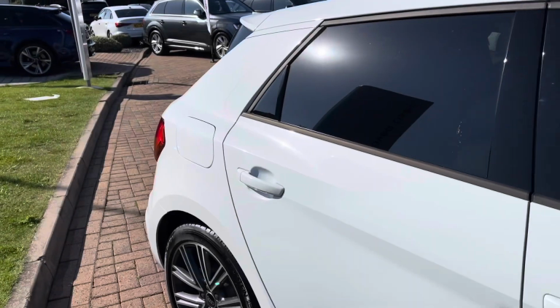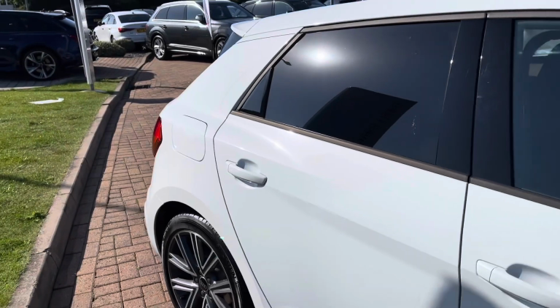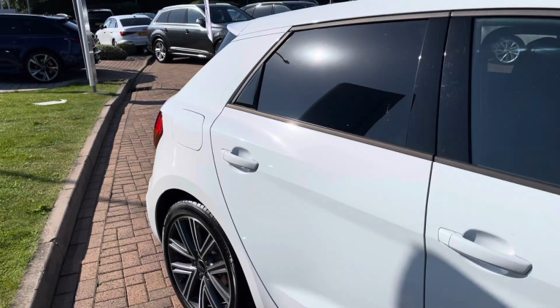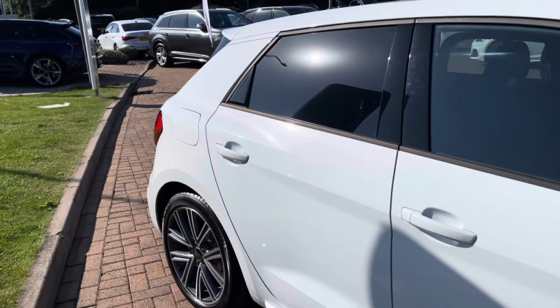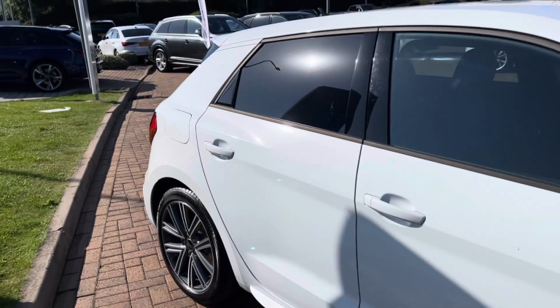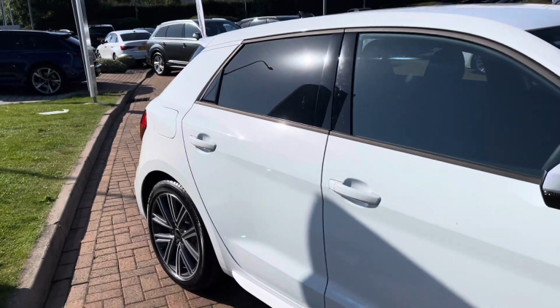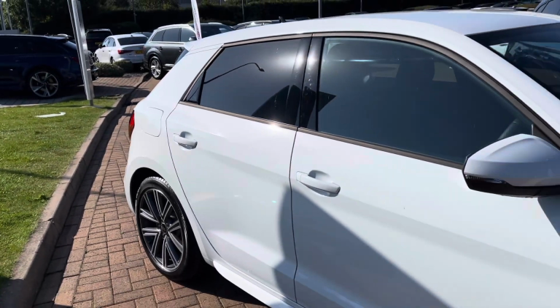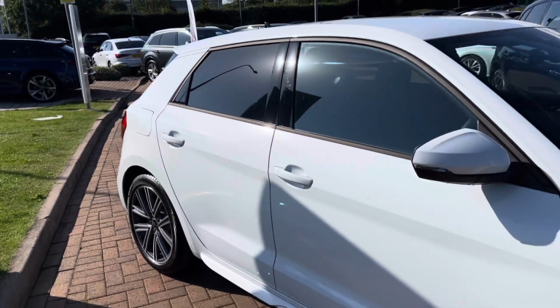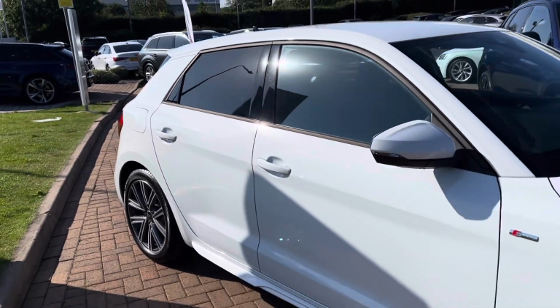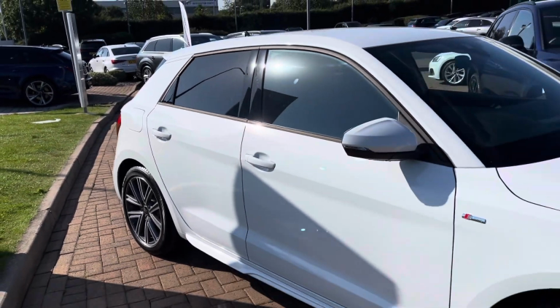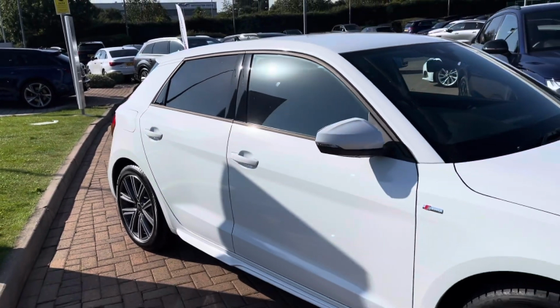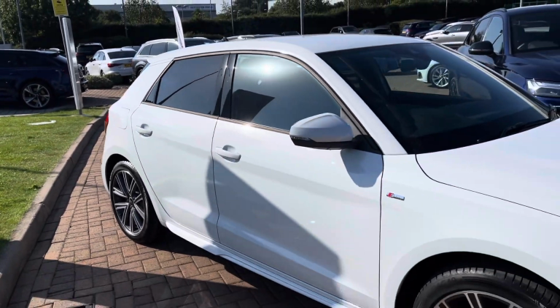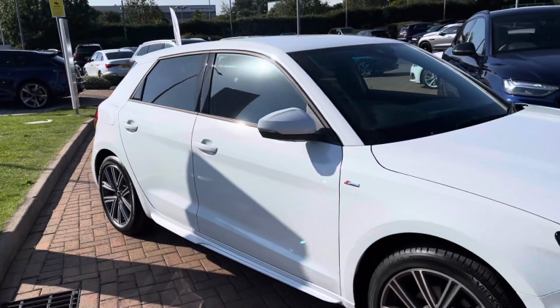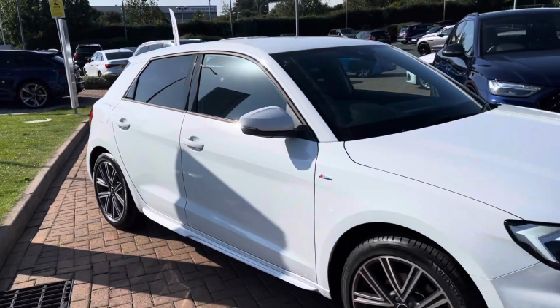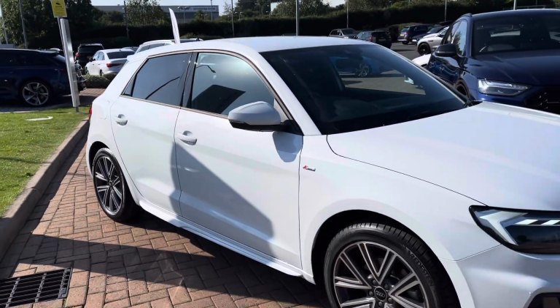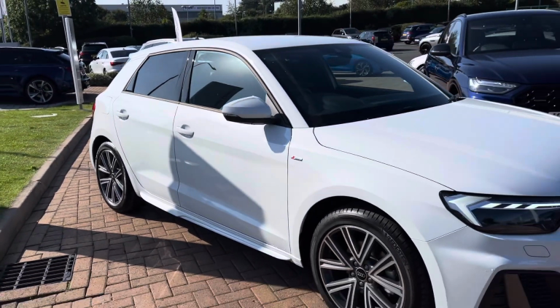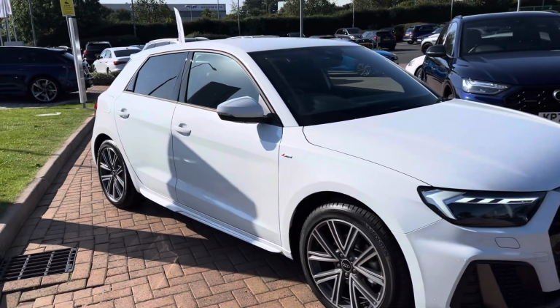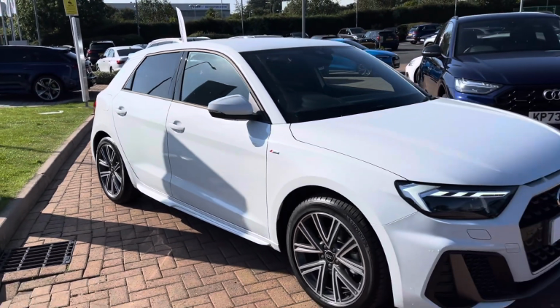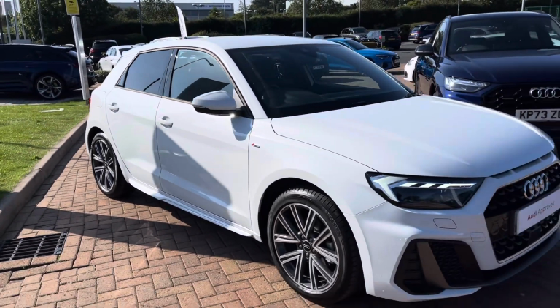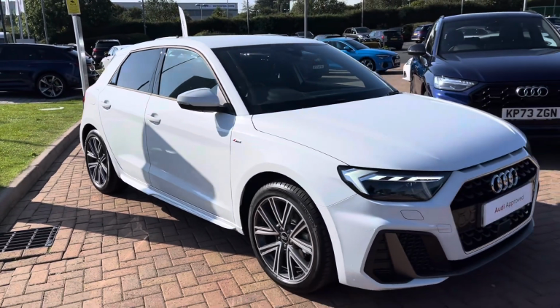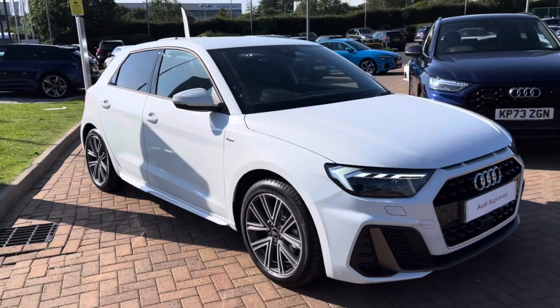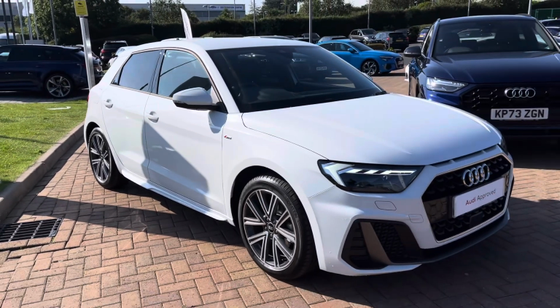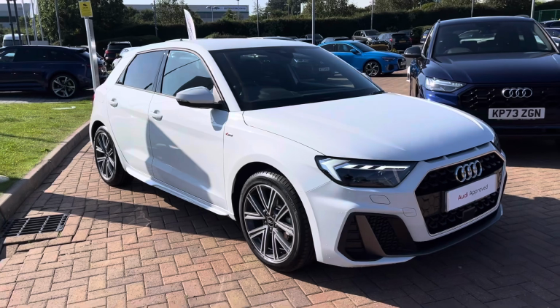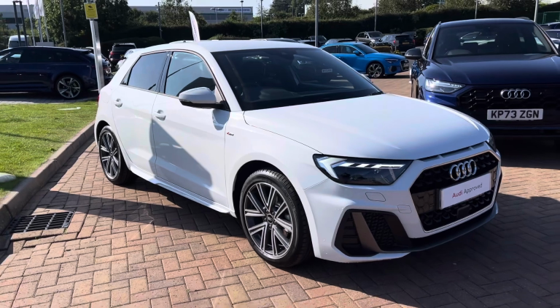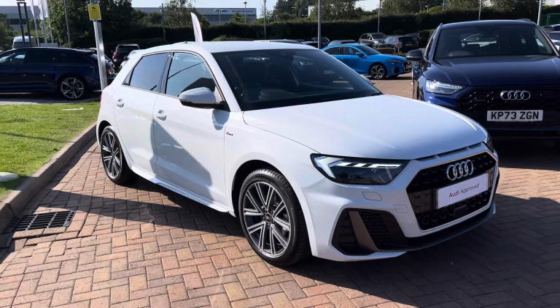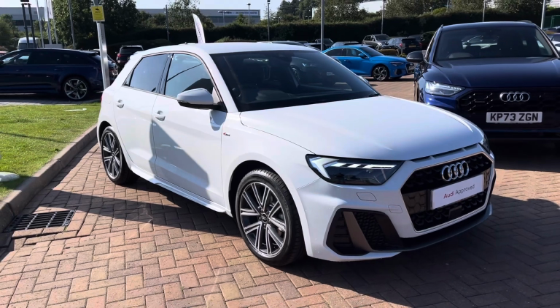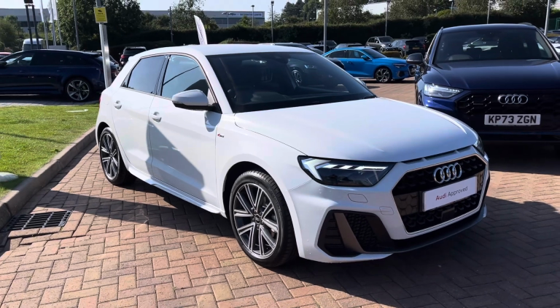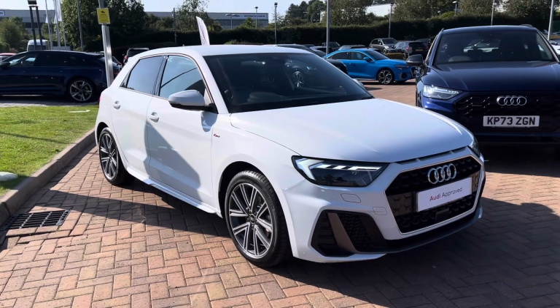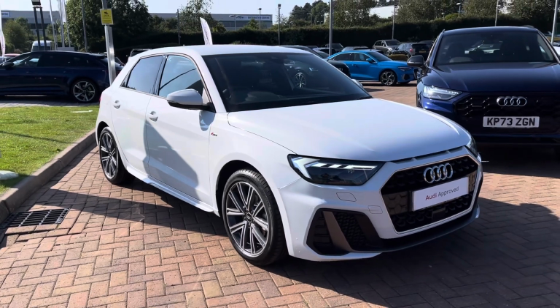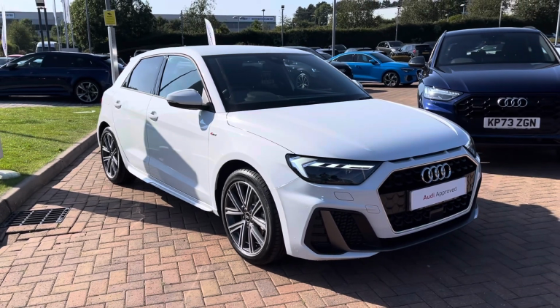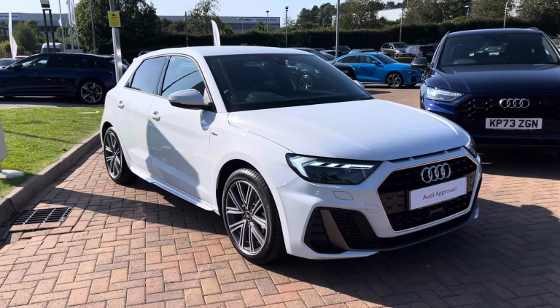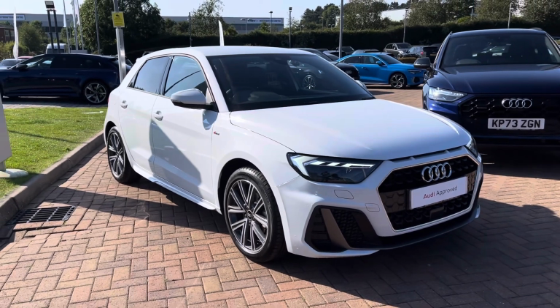Hello, this is Tom from Stafford Audi, and today I'll be taking you around this approved used Audi A1 Sportback S-Line 35 TFSI S-Tronic.